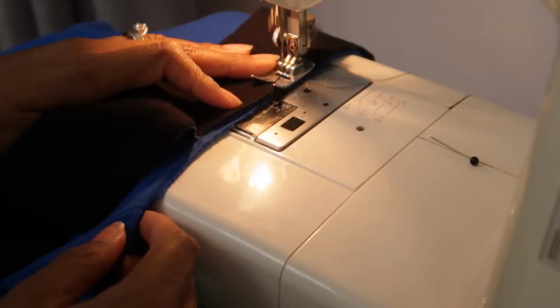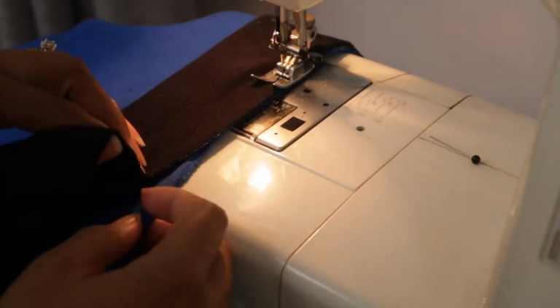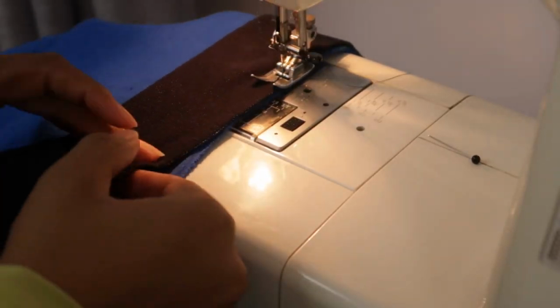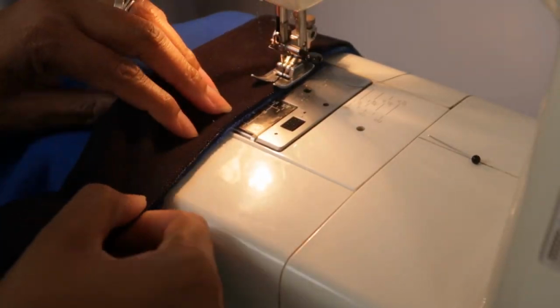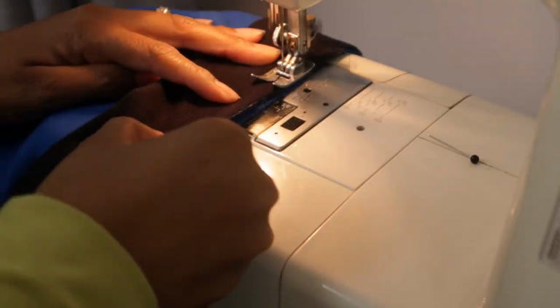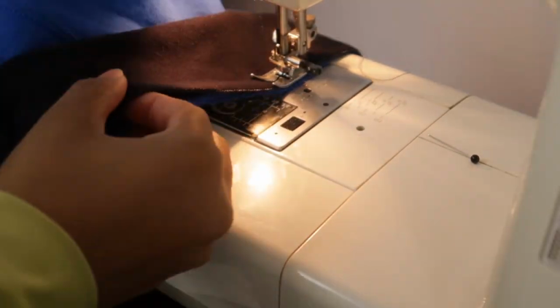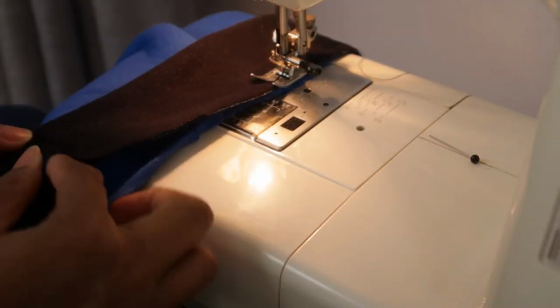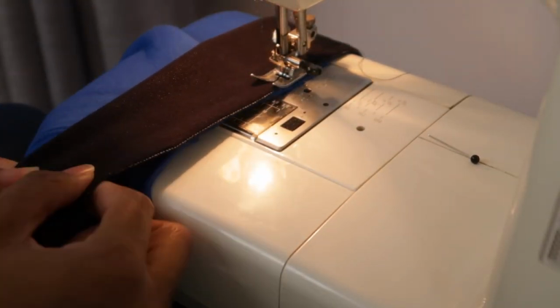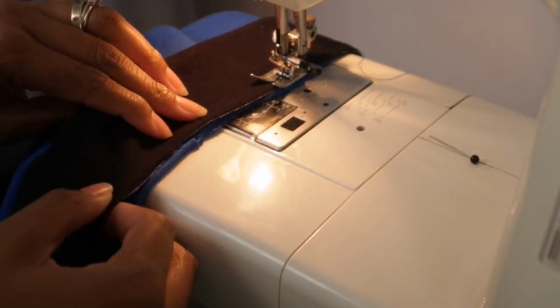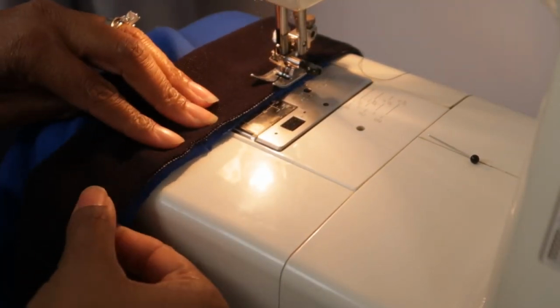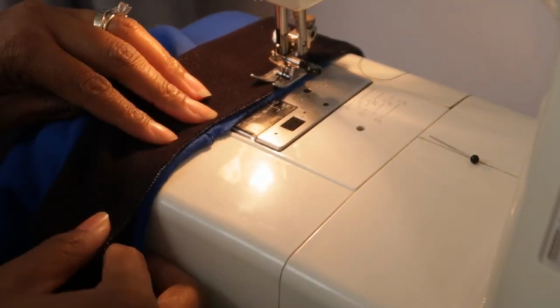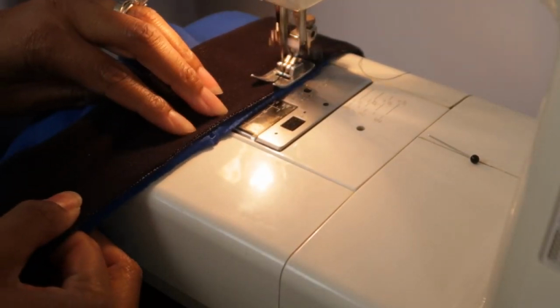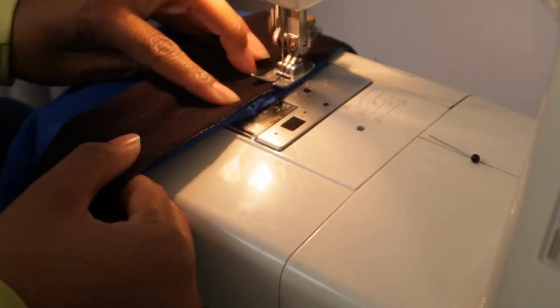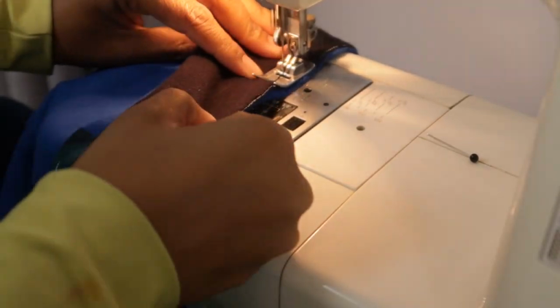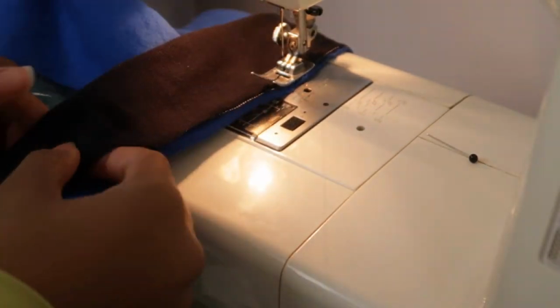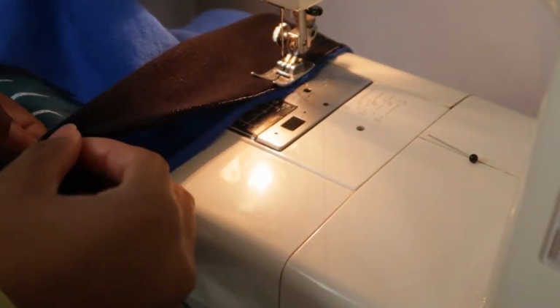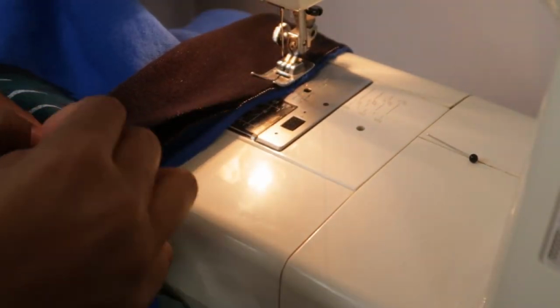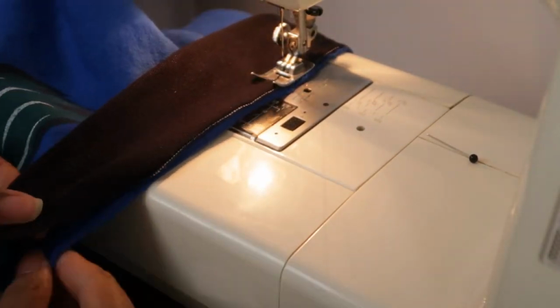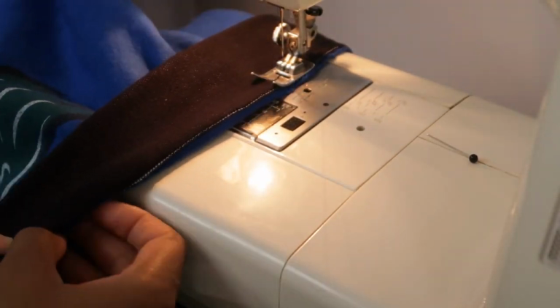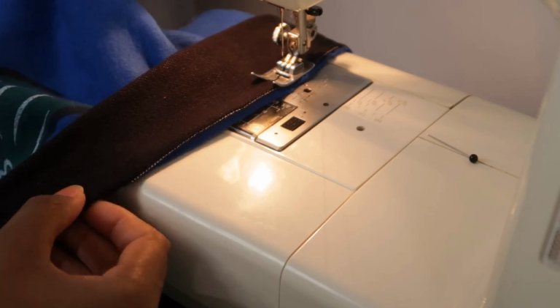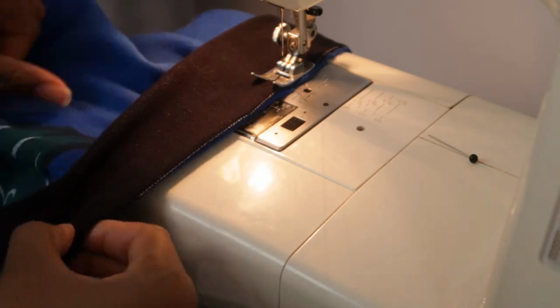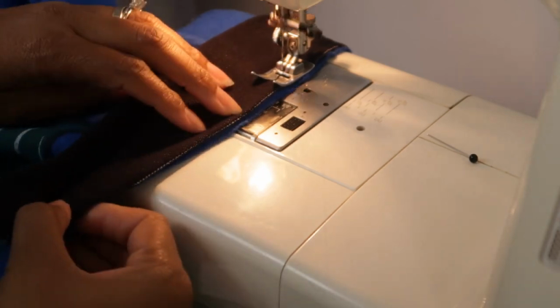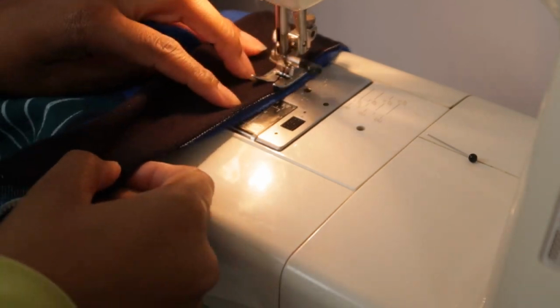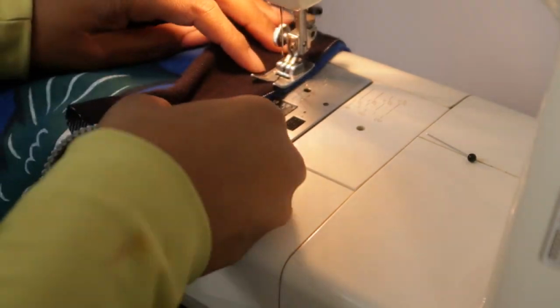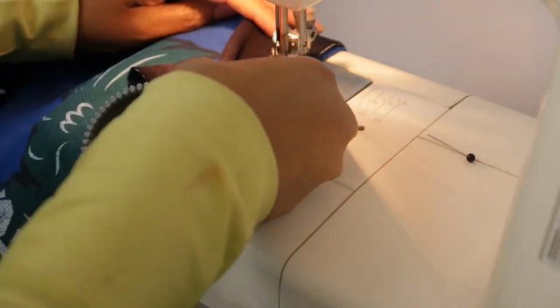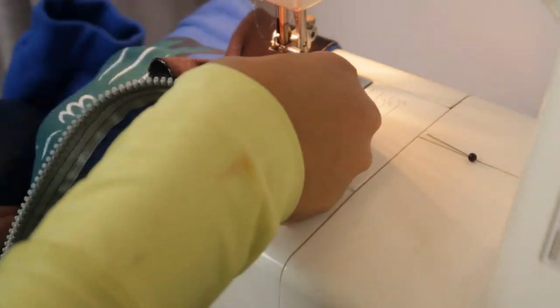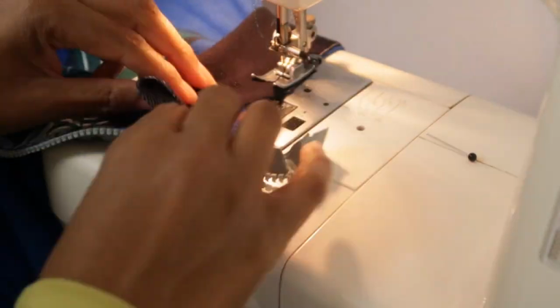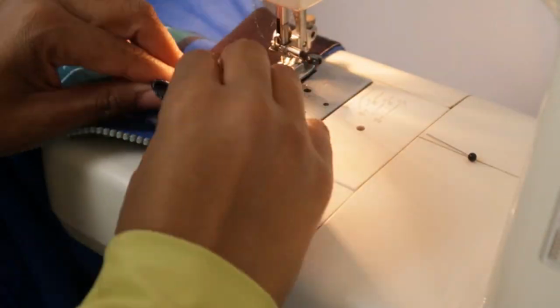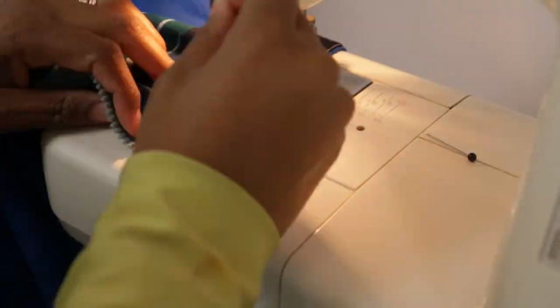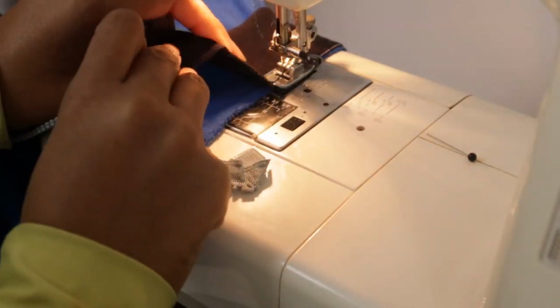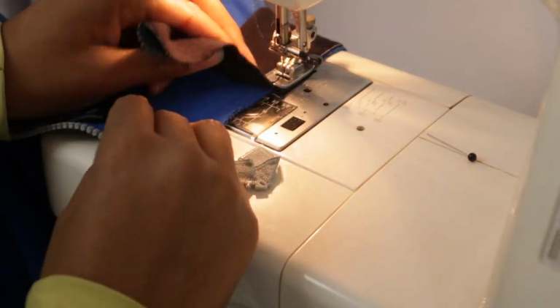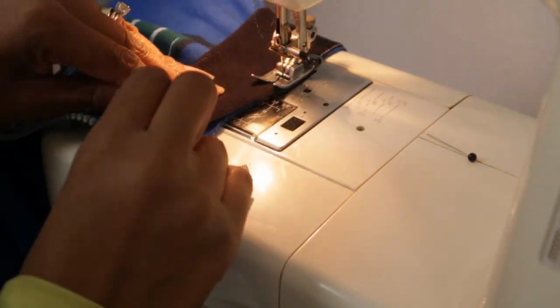I typically begin sewing at the middle to one edge, then go back to the middle and sew to the other edge to make sure both sides are even.